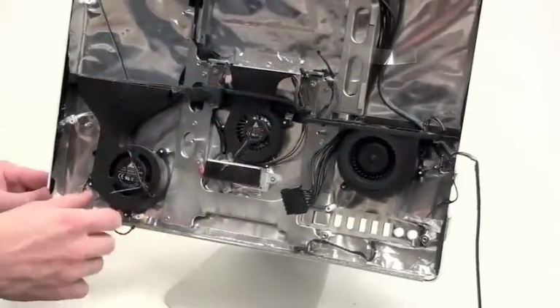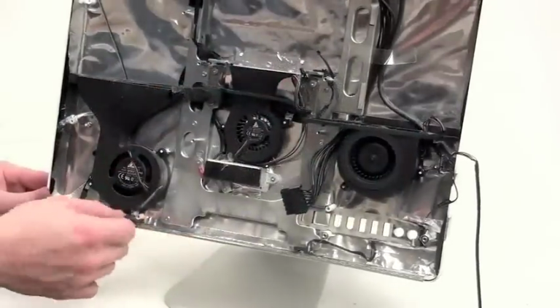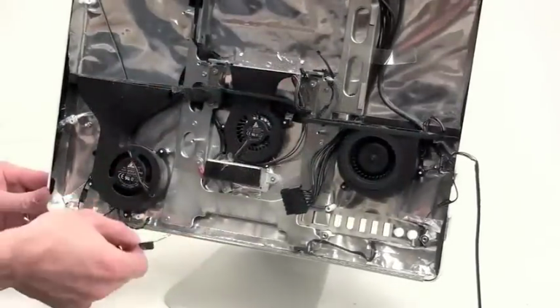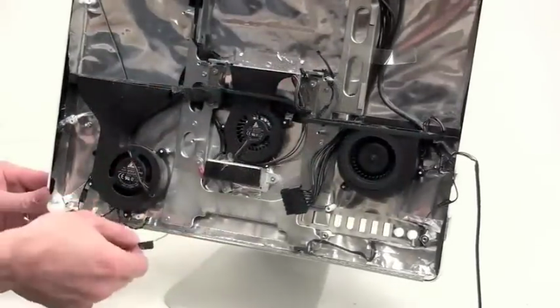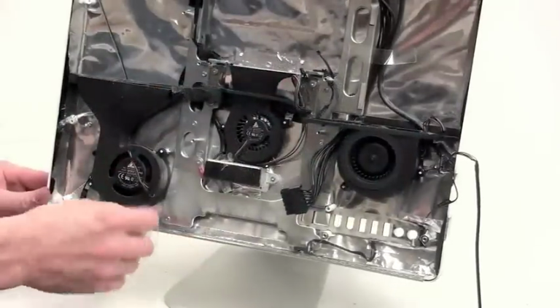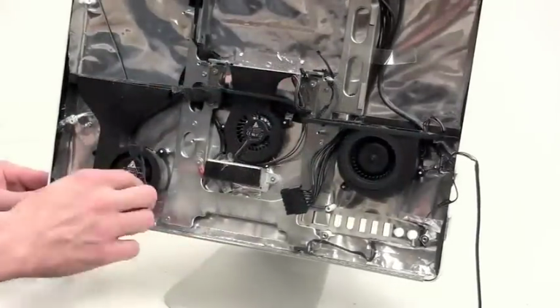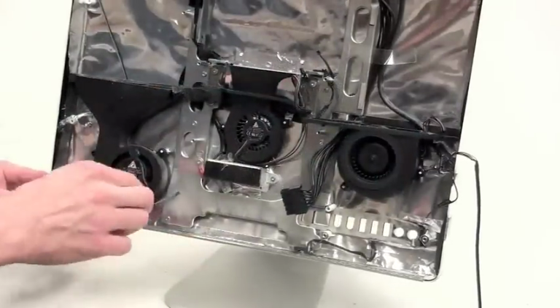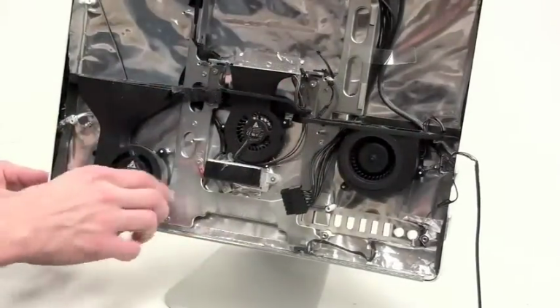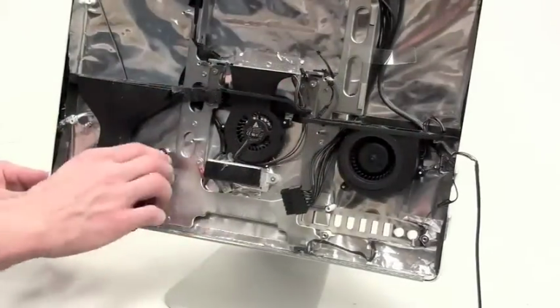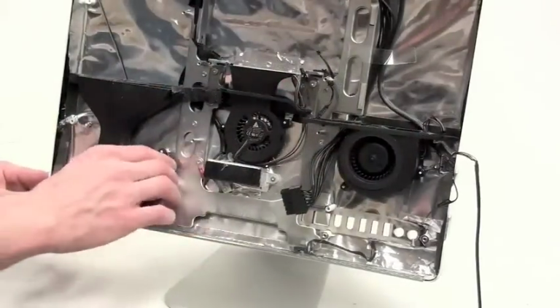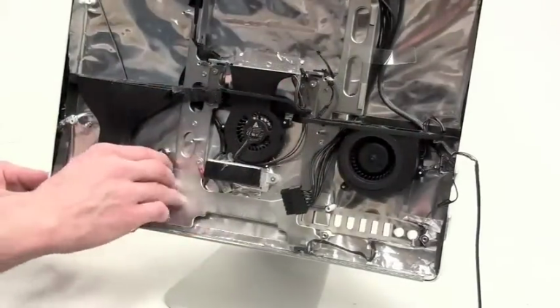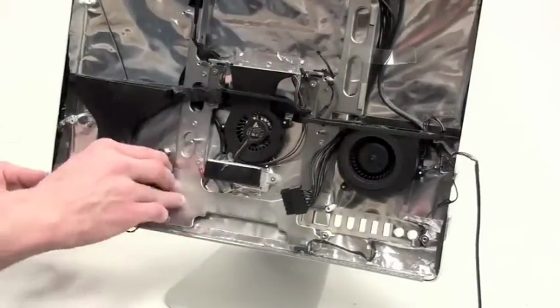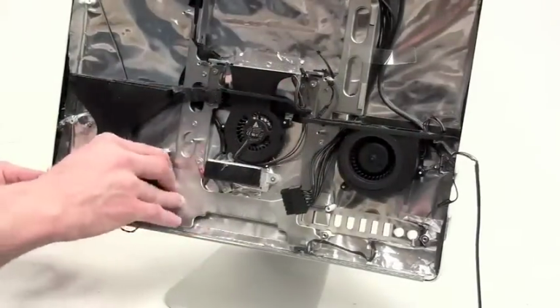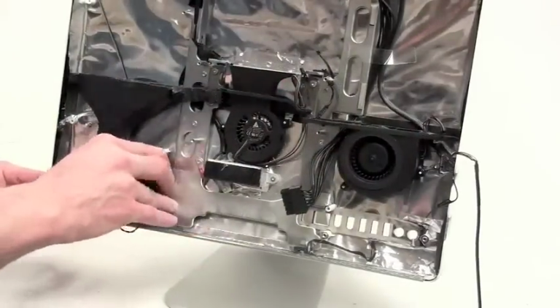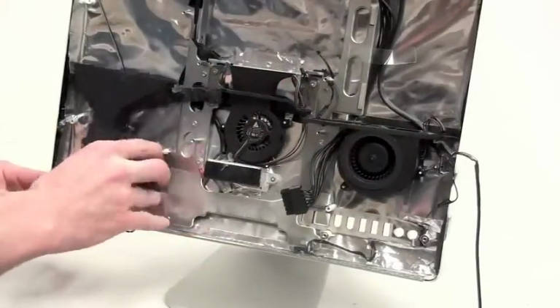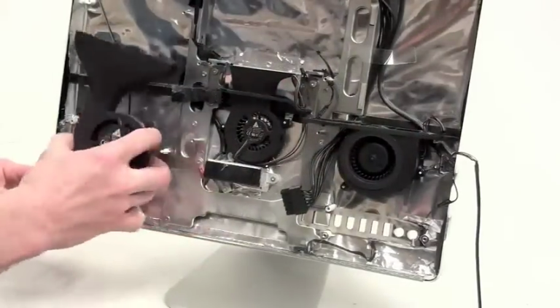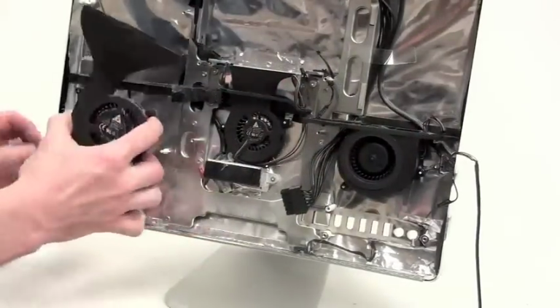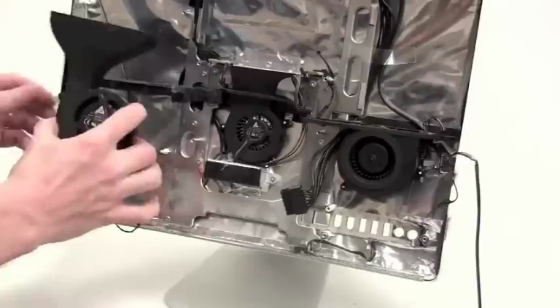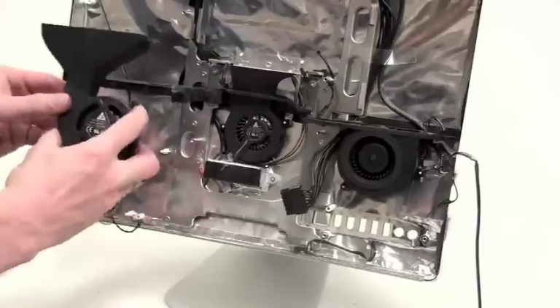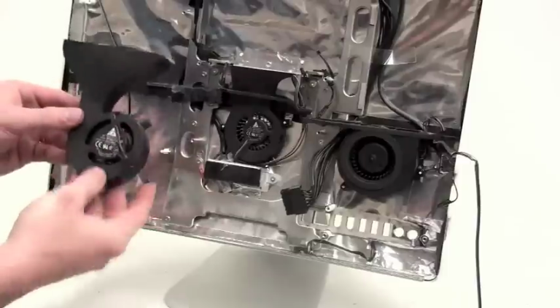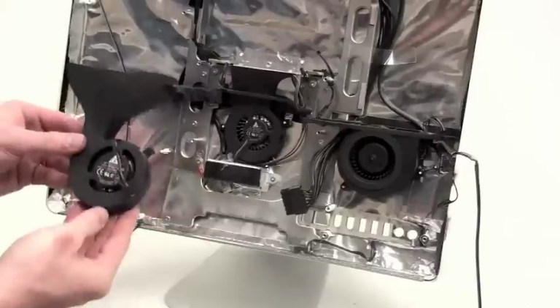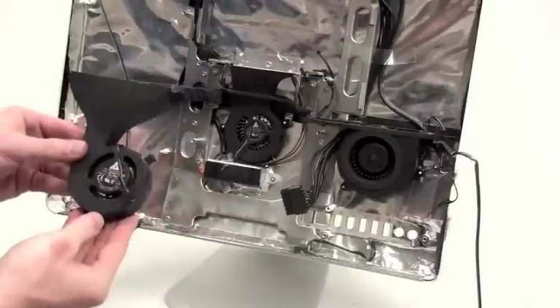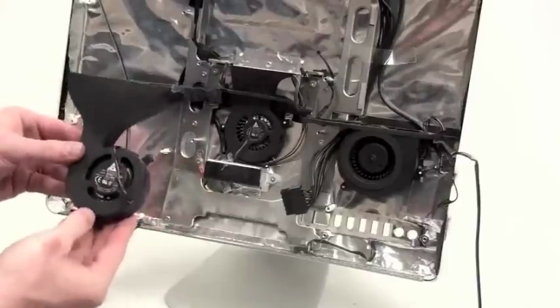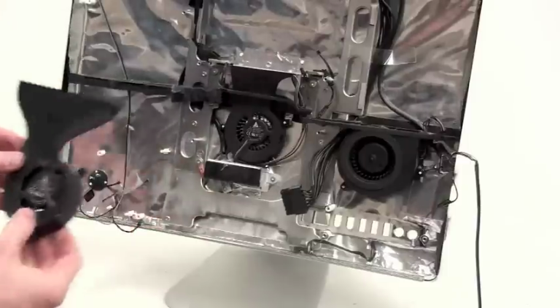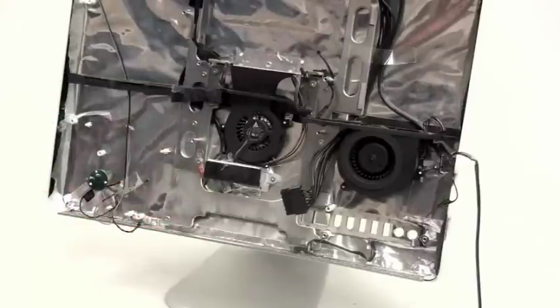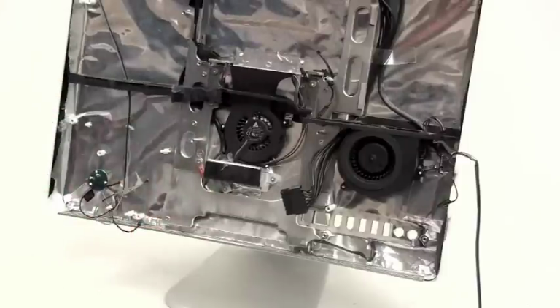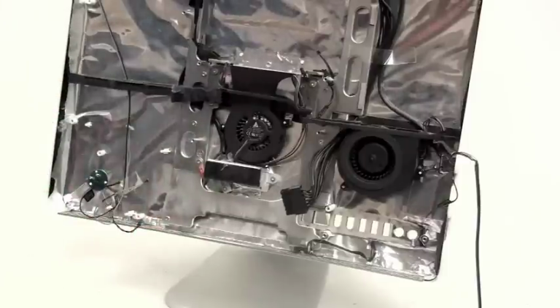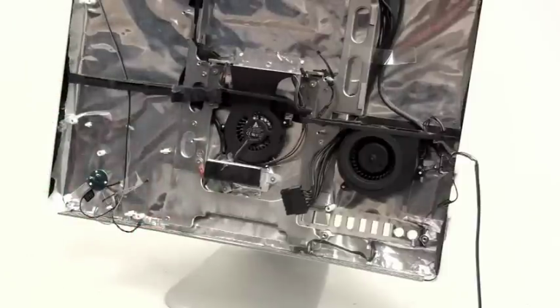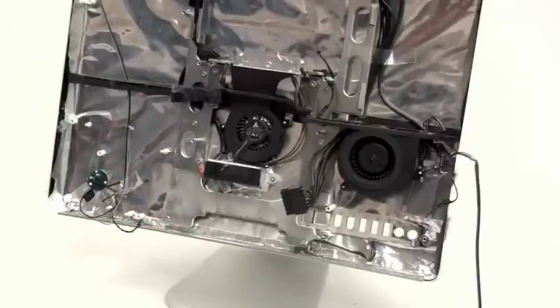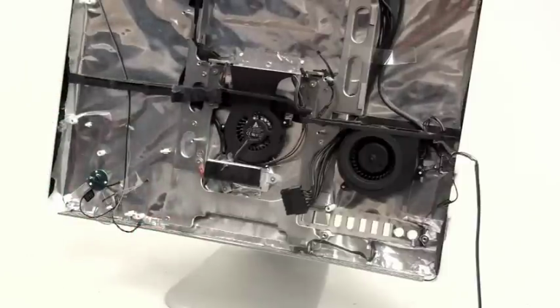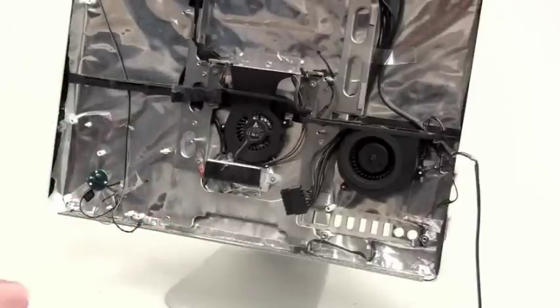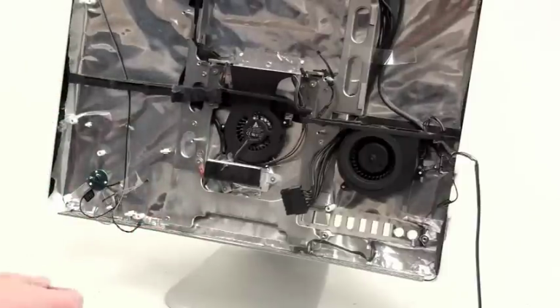Now to remove the fans. Just simply lift up on the fans to remove them.